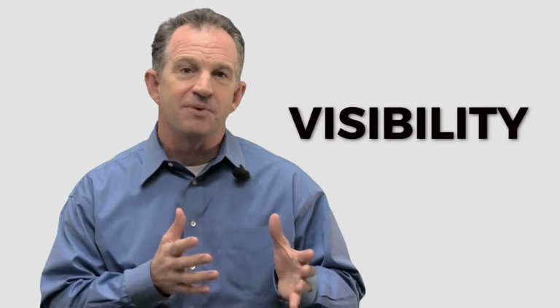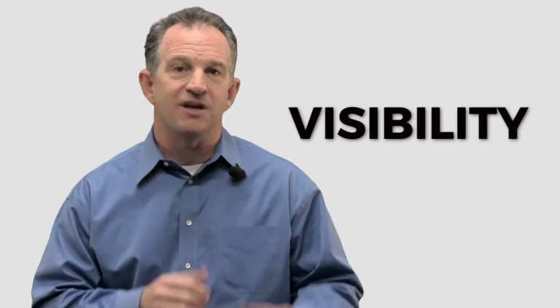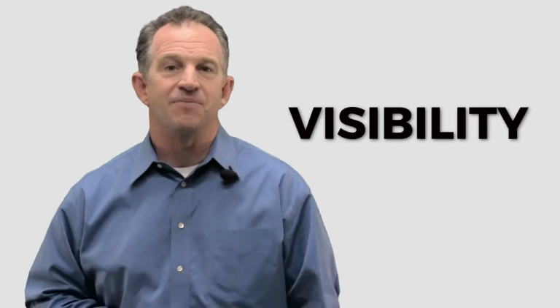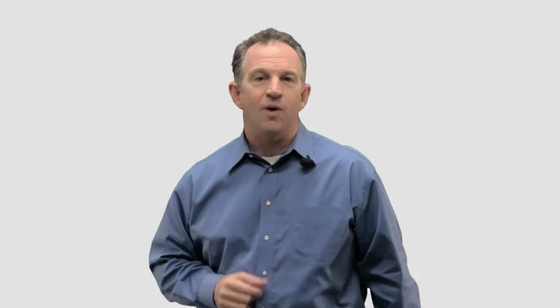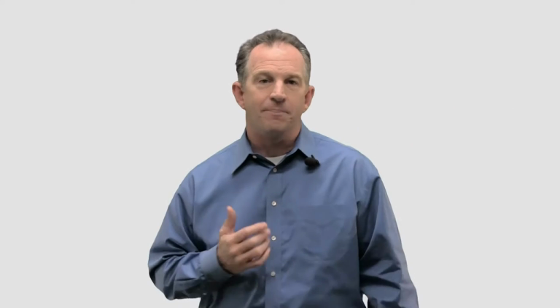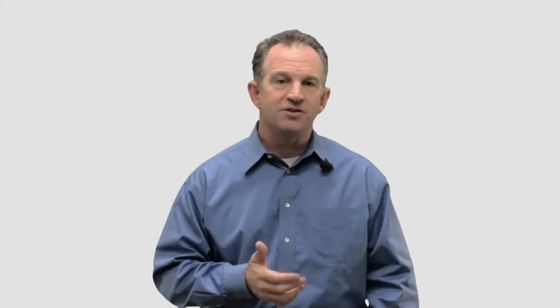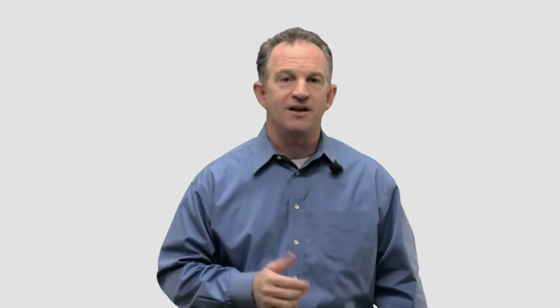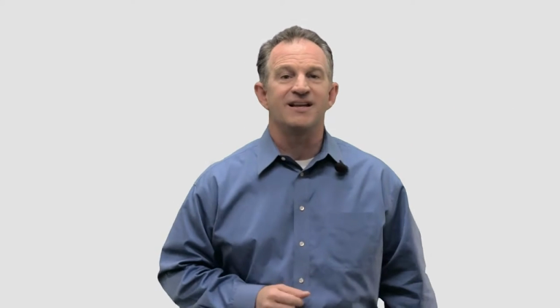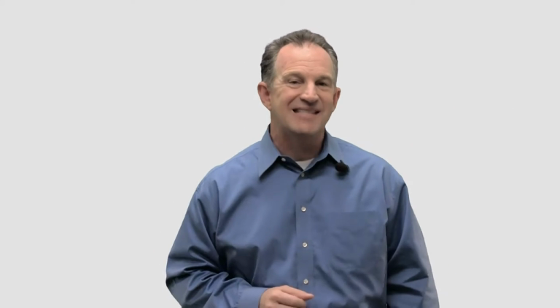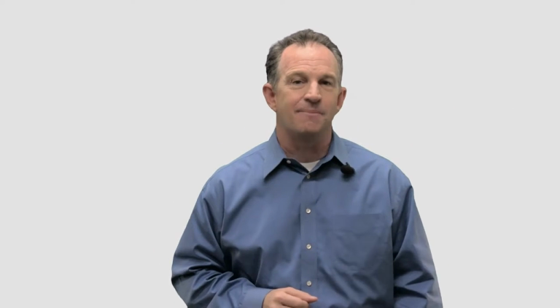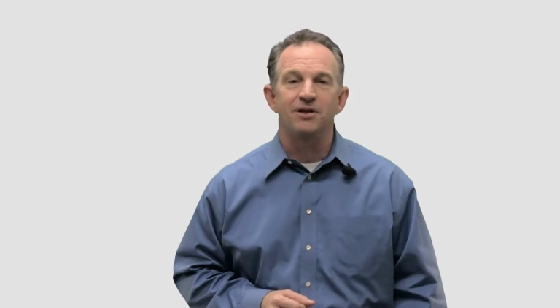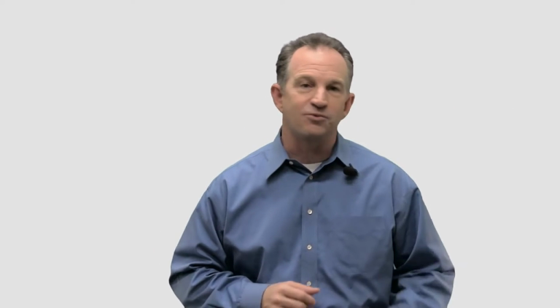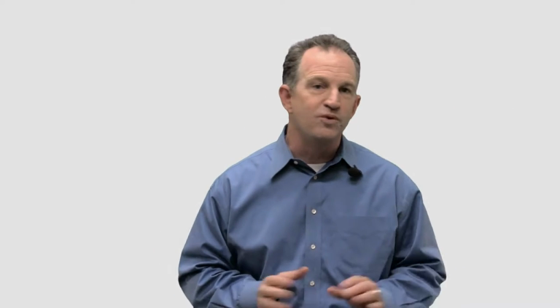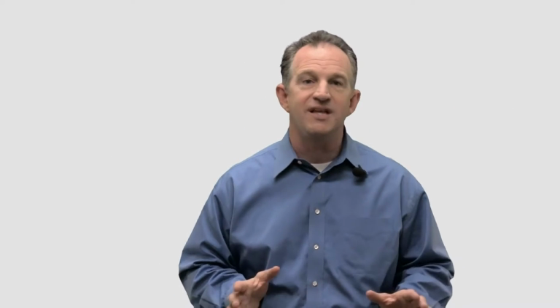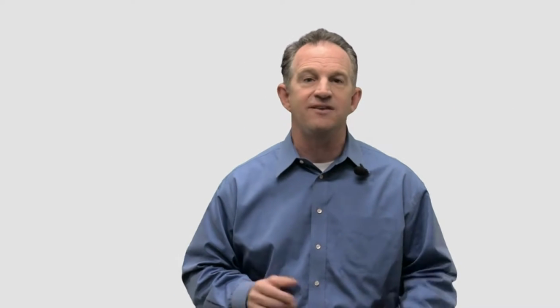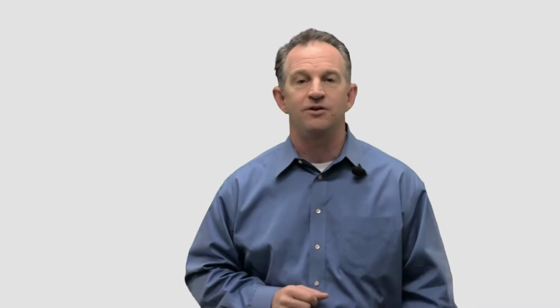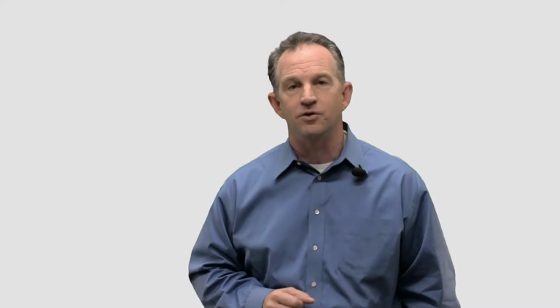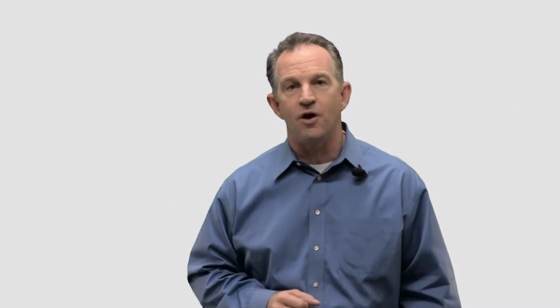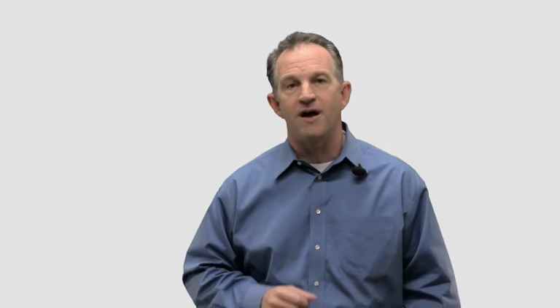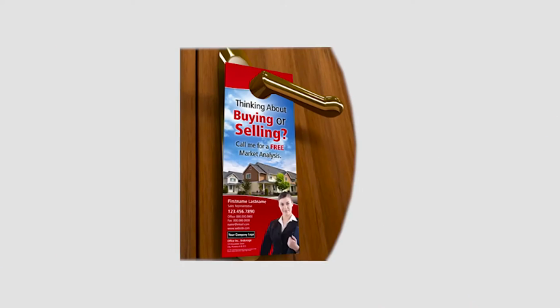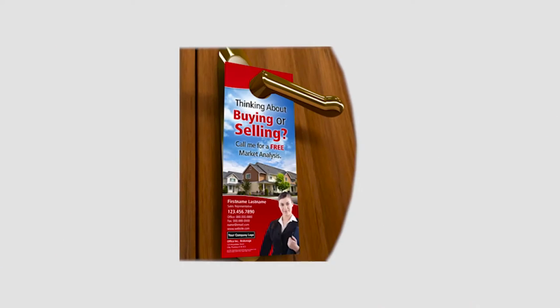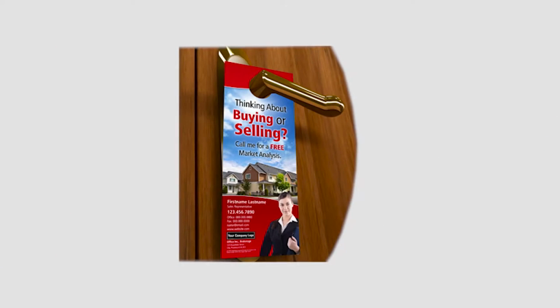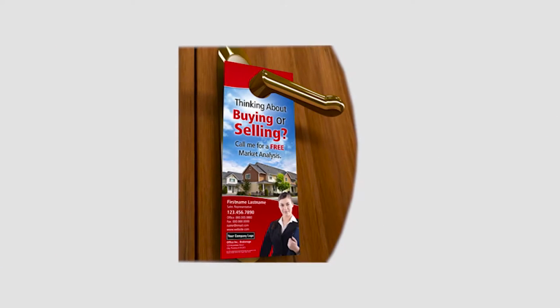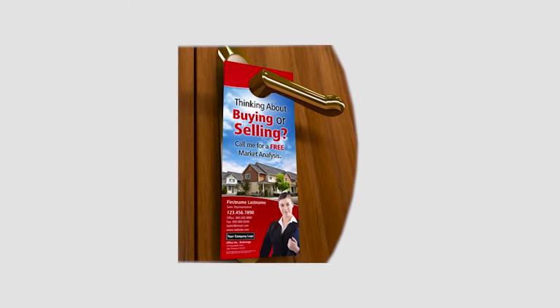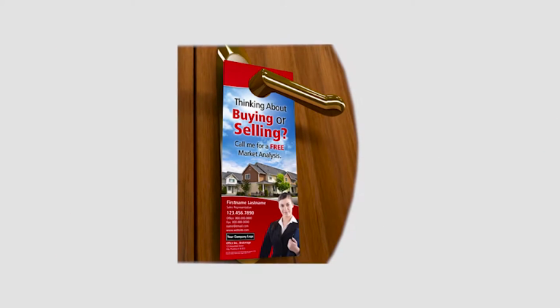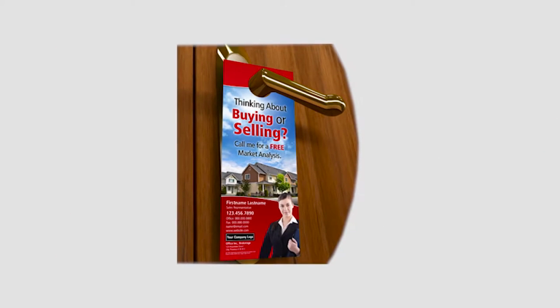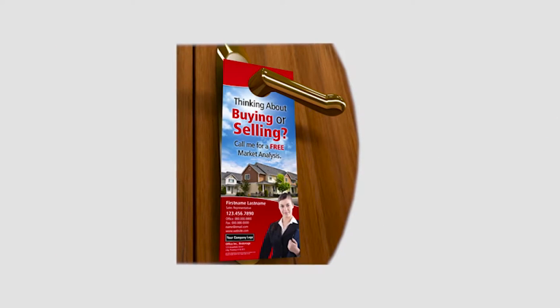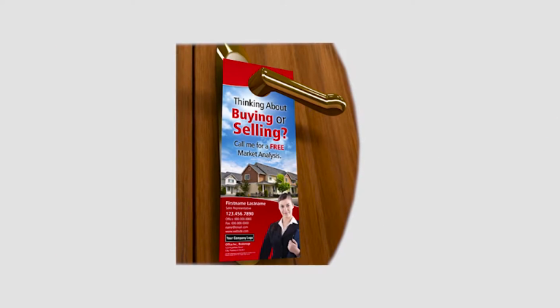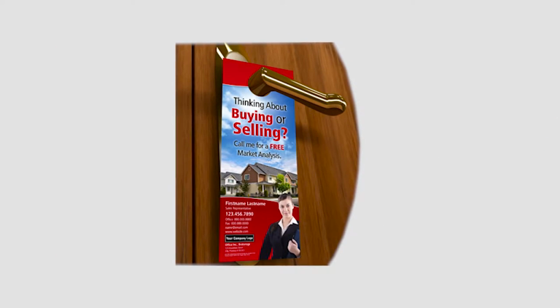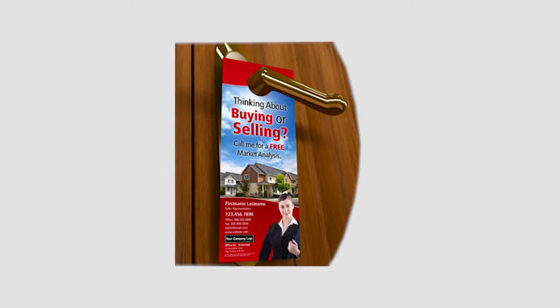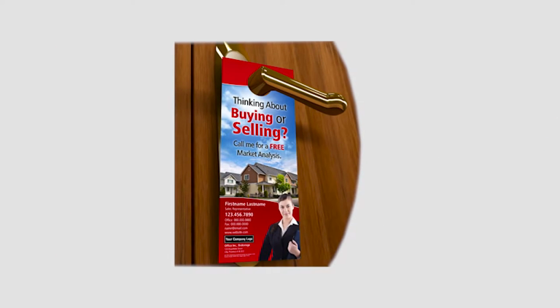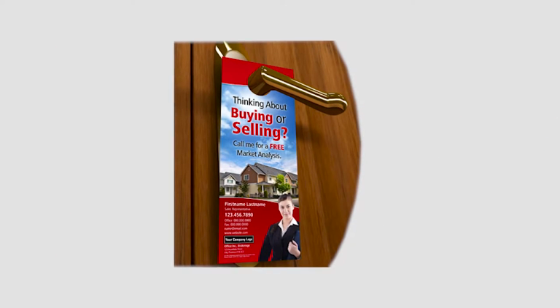Visibility. While a postcard in a stack of bills is really easy to ignore, a piece of paper hanging from your door knob is not.